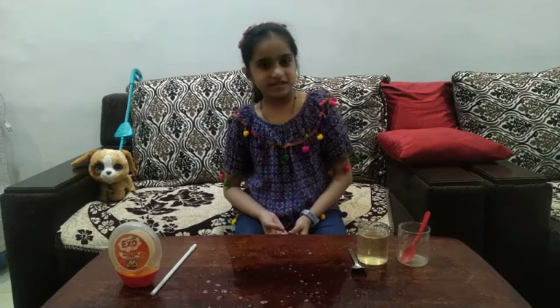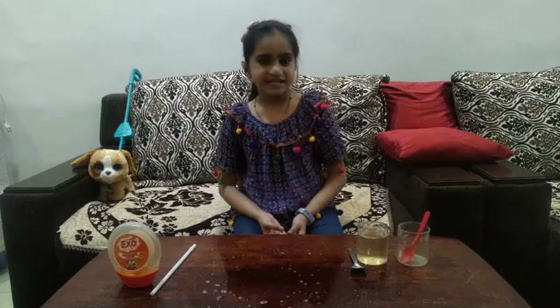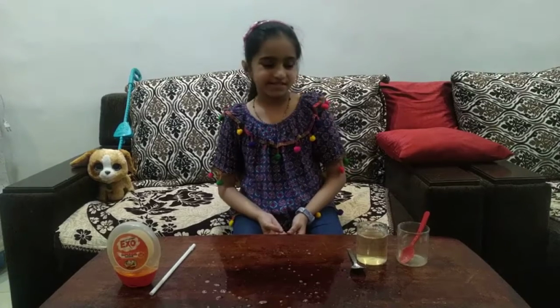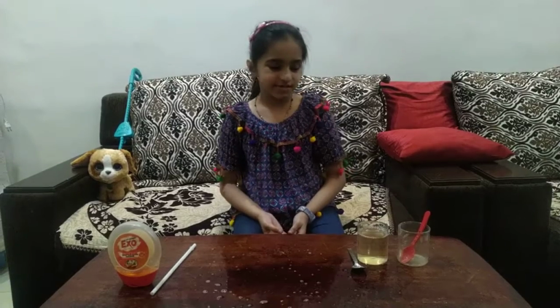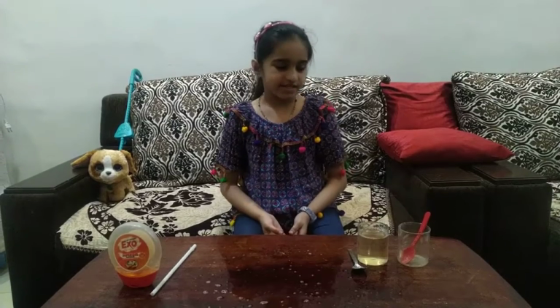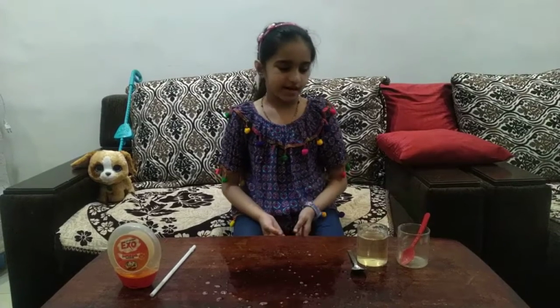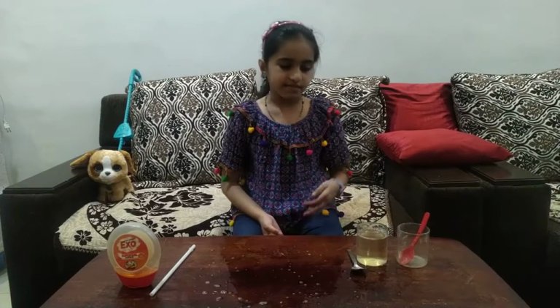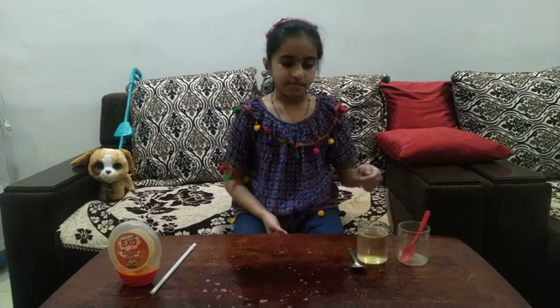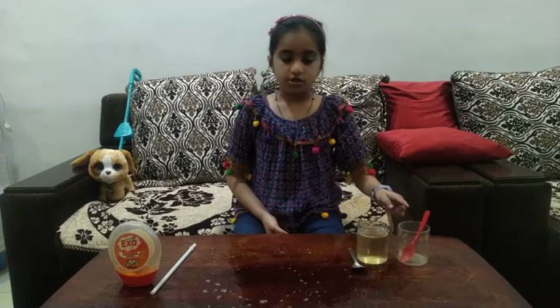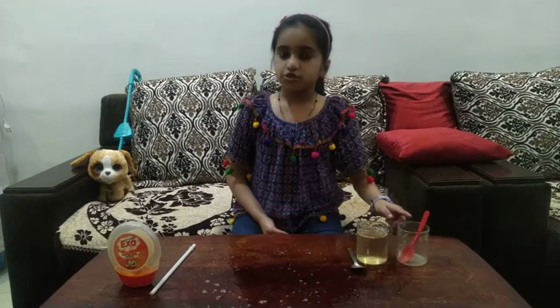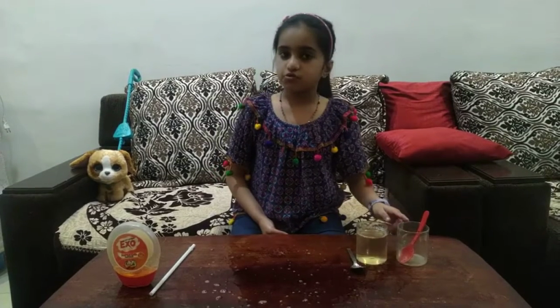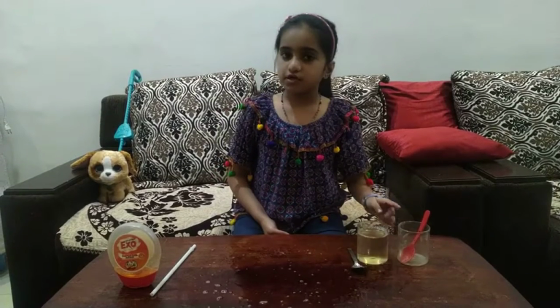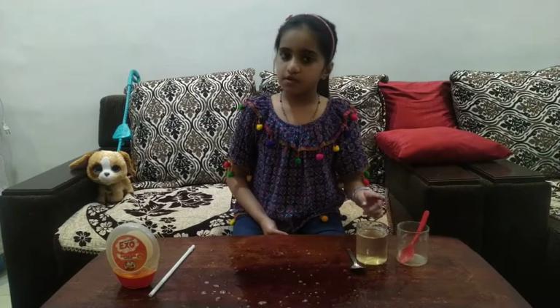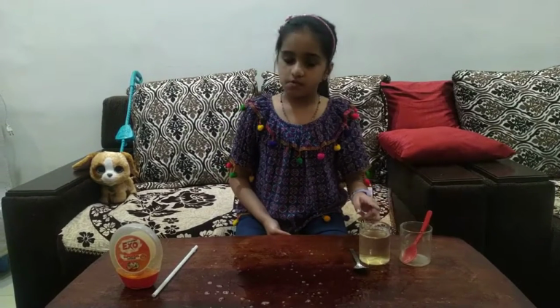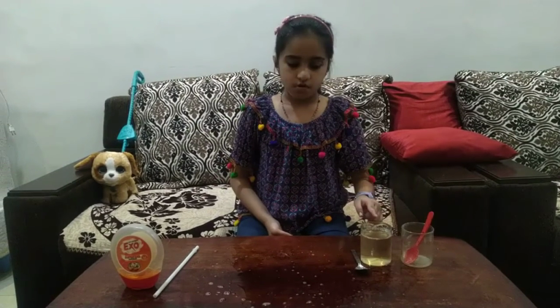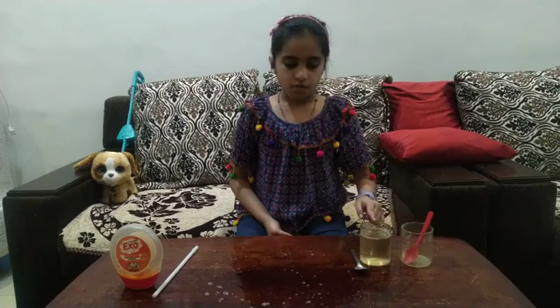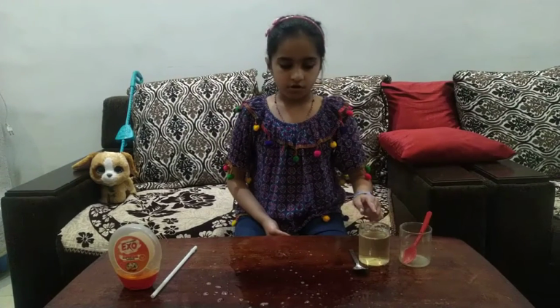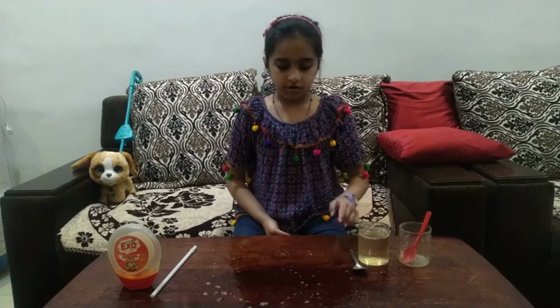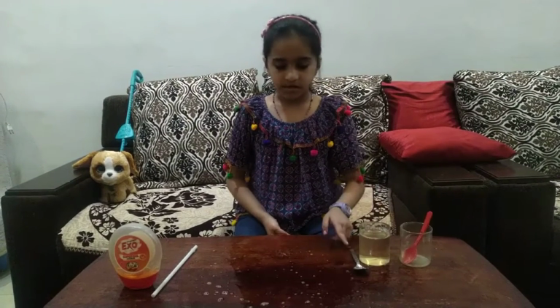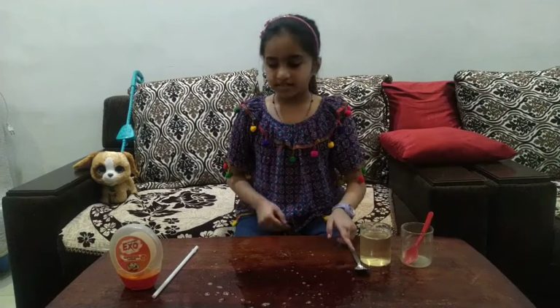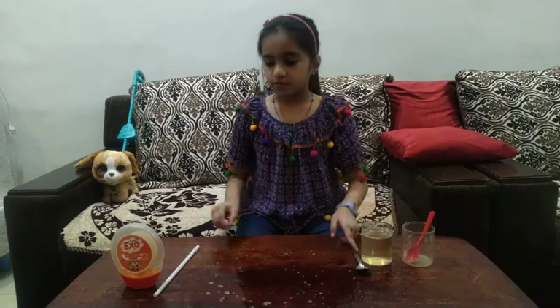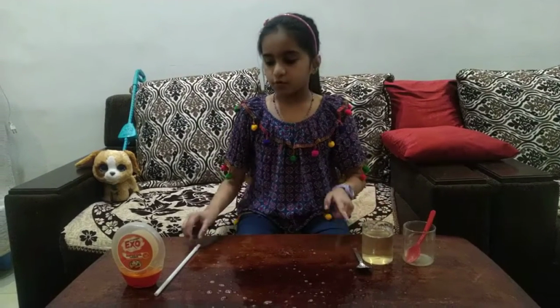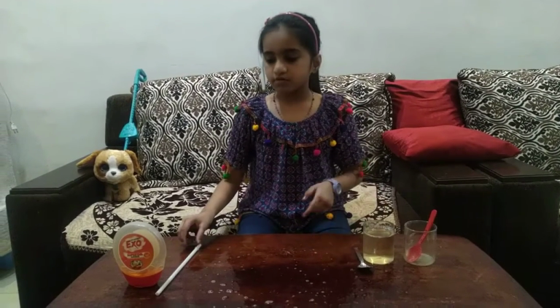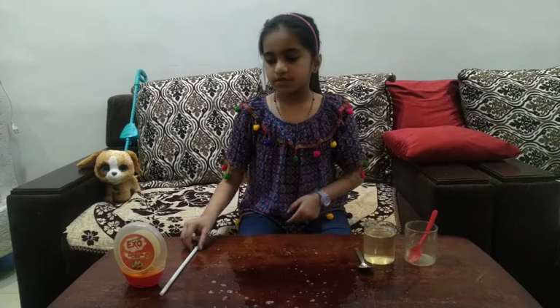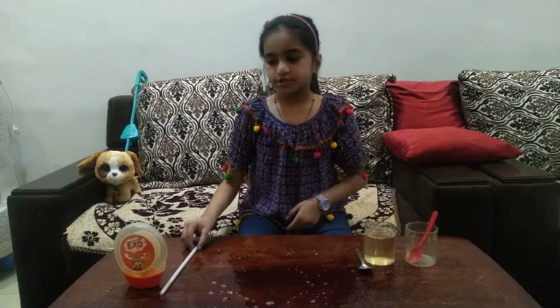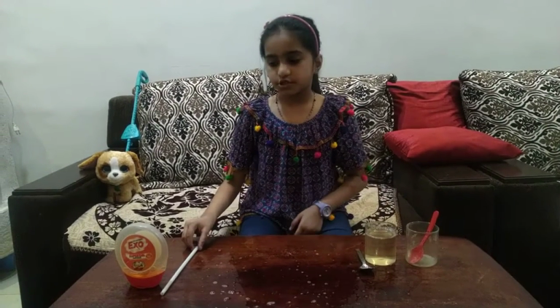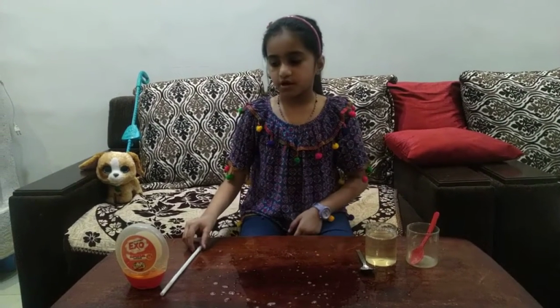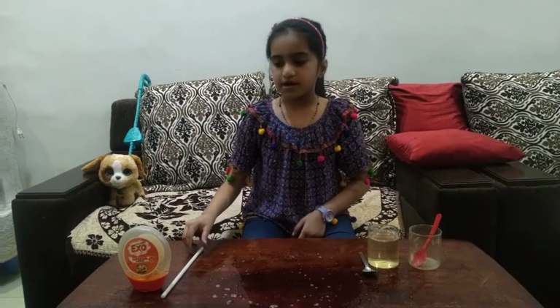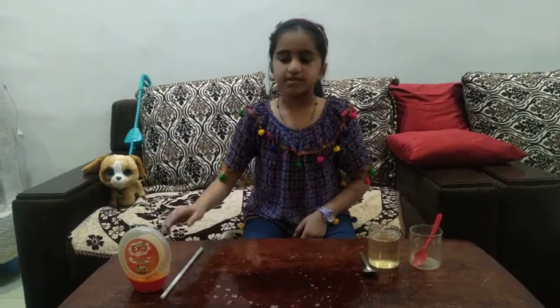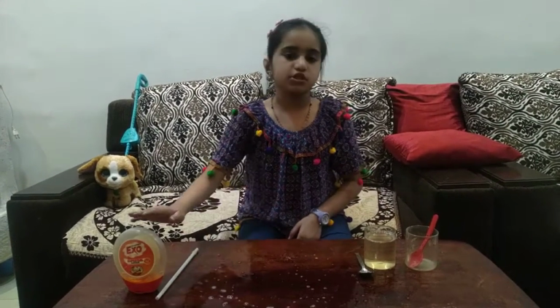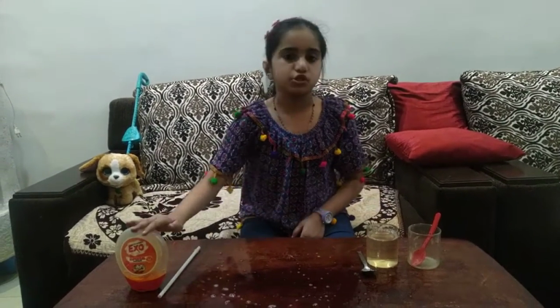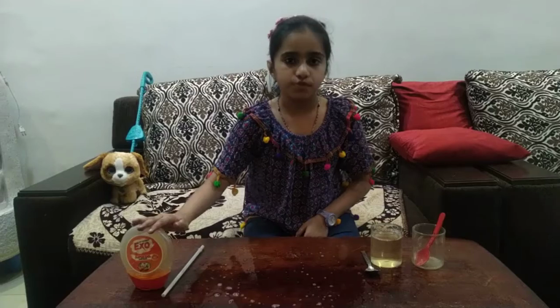The things you need are sugar, water, a spoon, a straw, and dish soap.